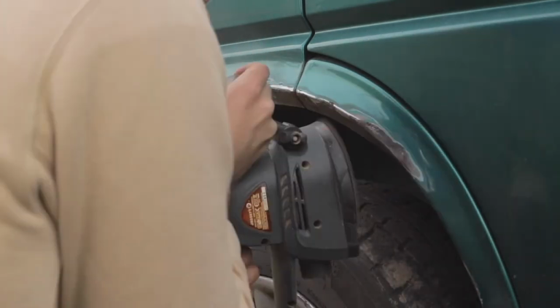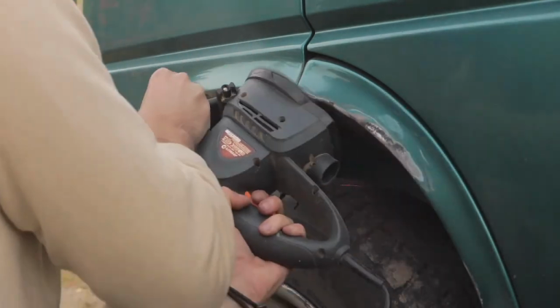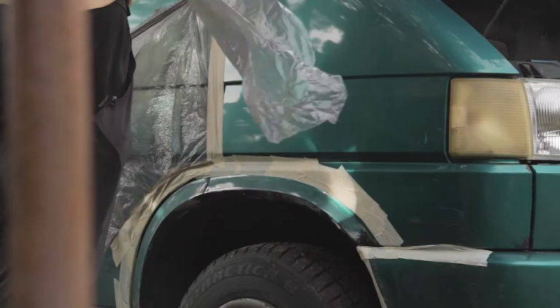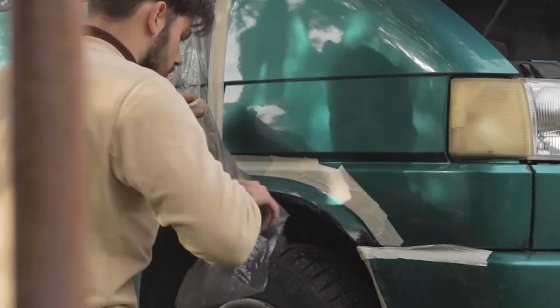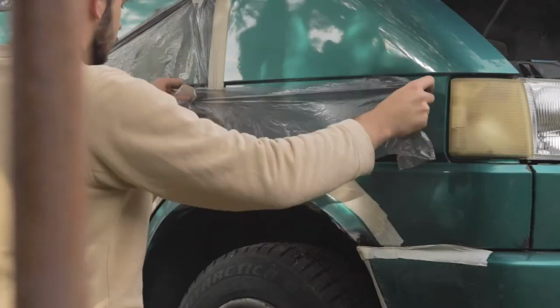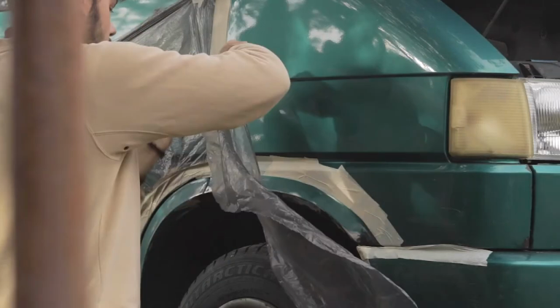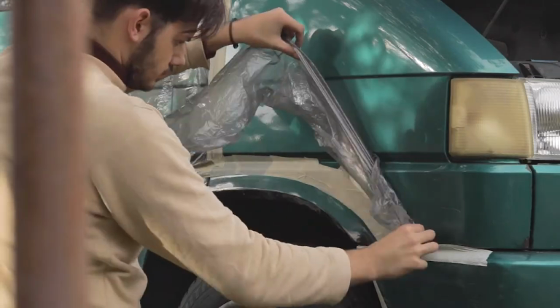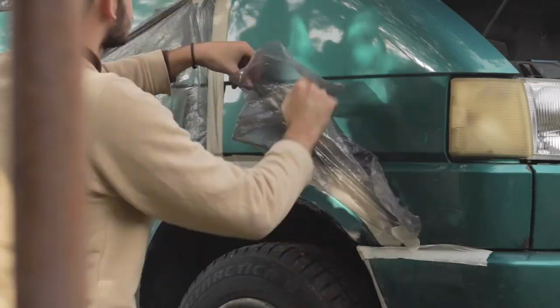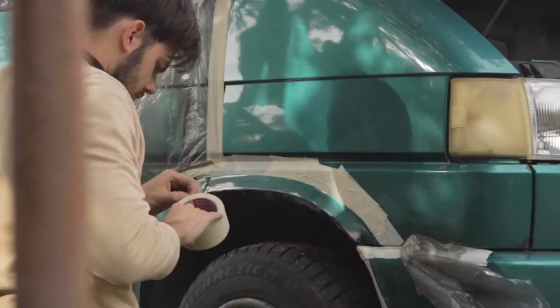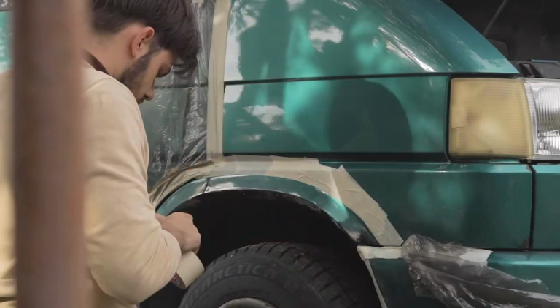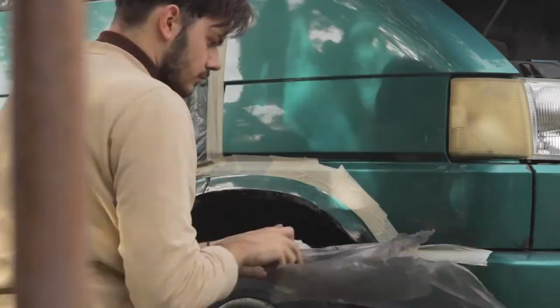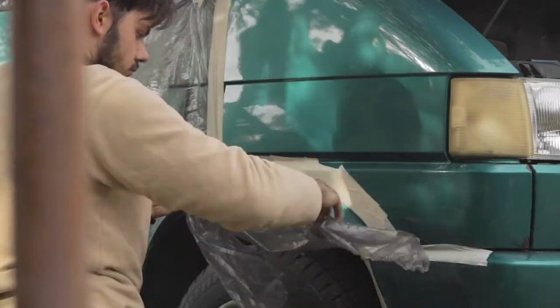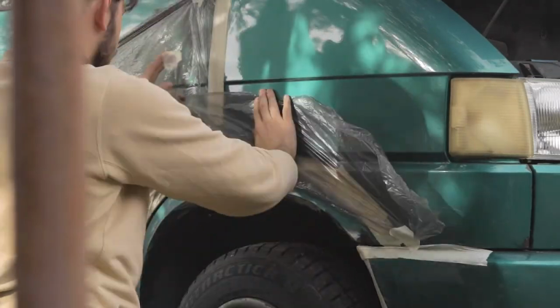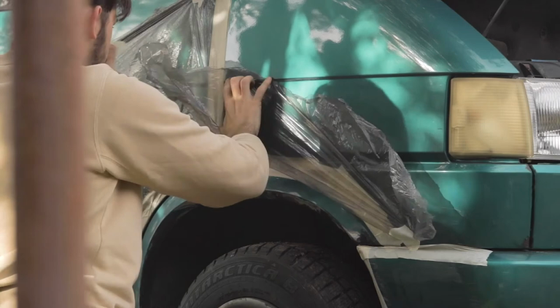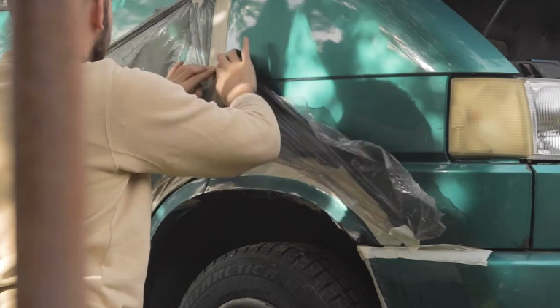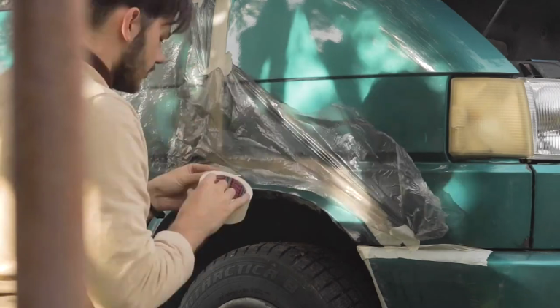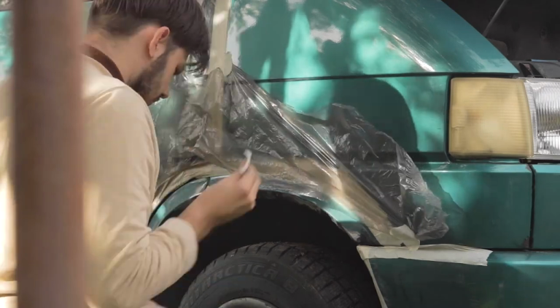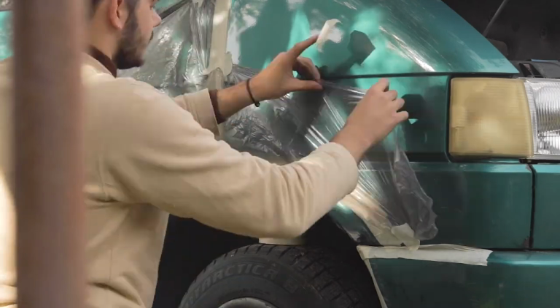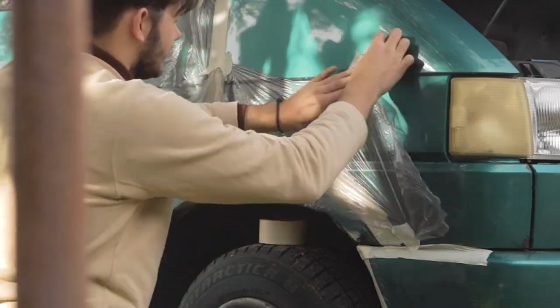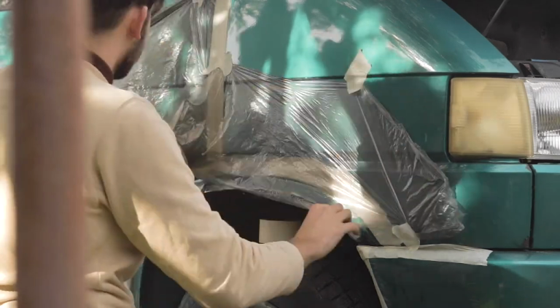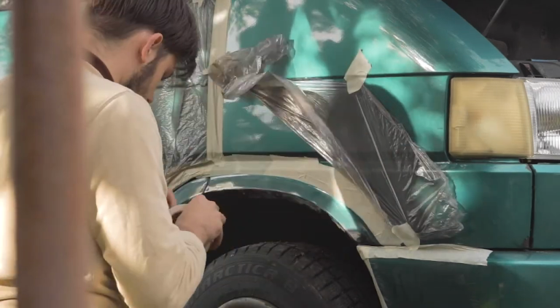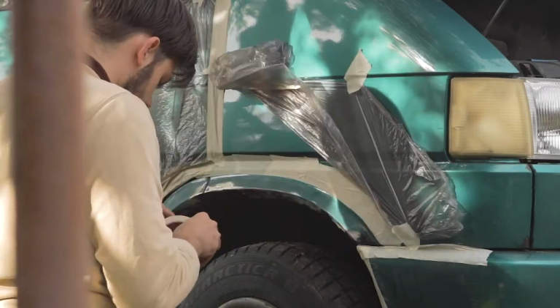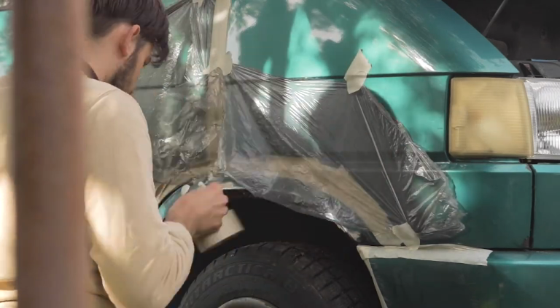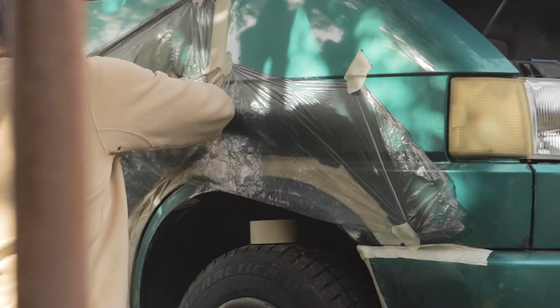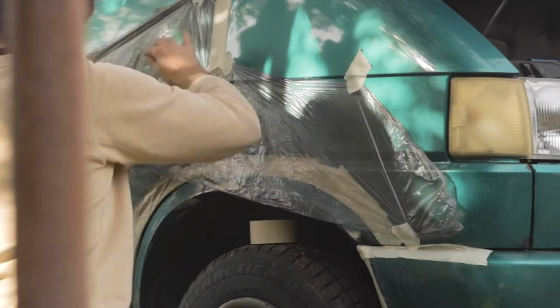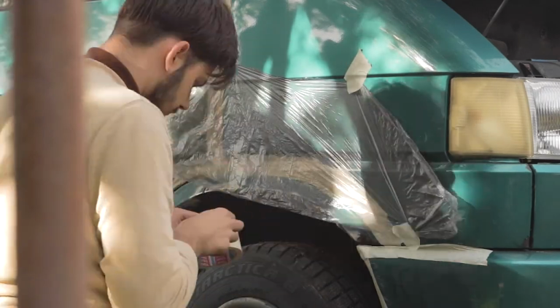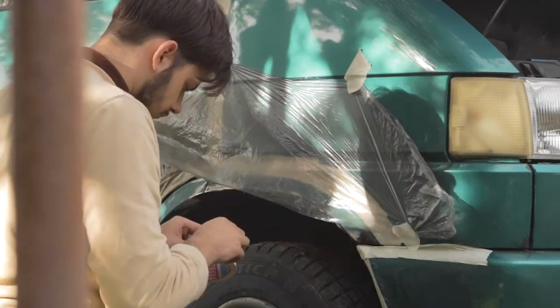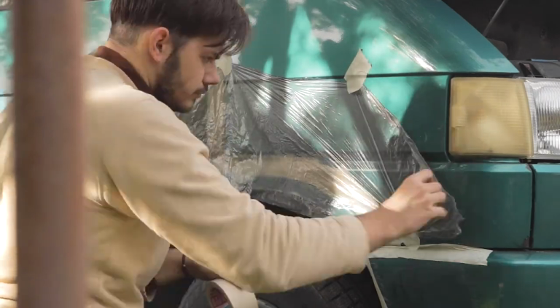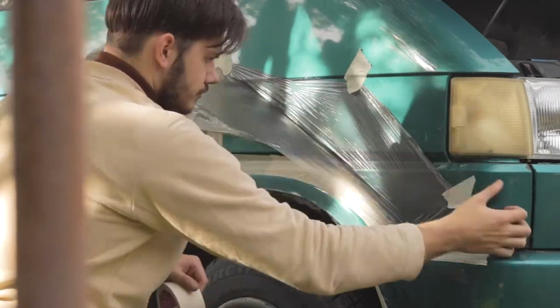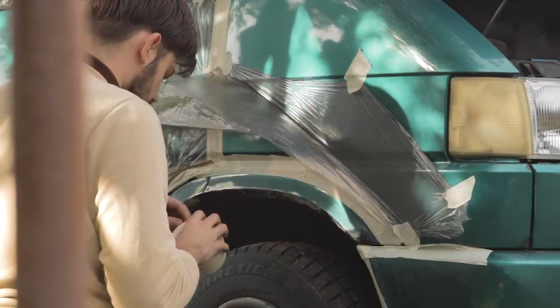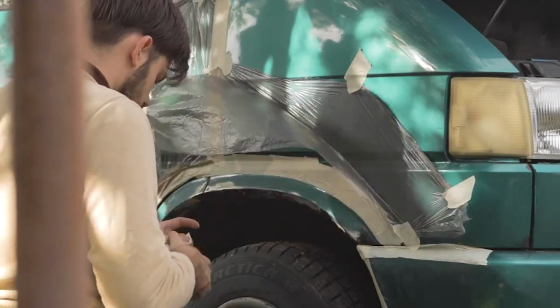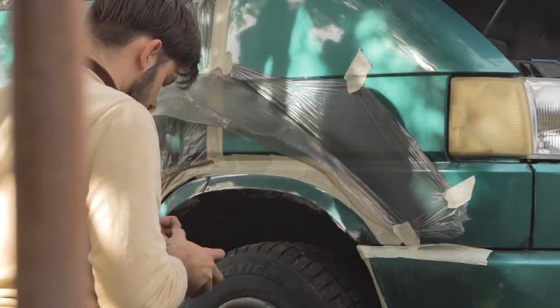I unfortunately didn't have any masking paper with me, so I used trash bags — but I mean, if it works, it works.